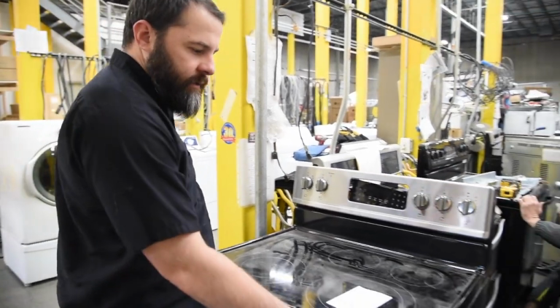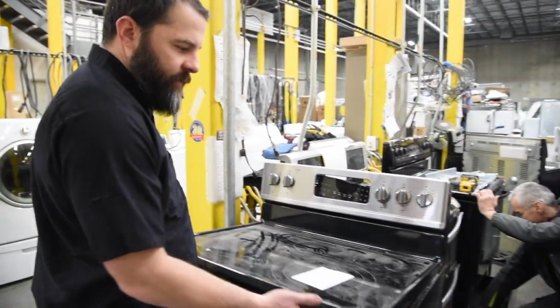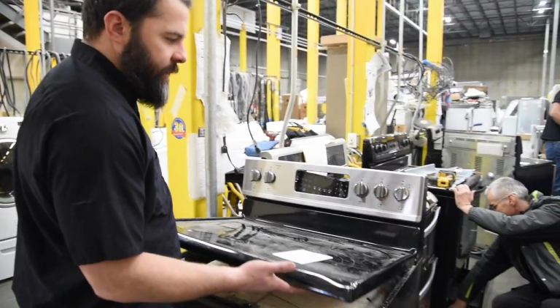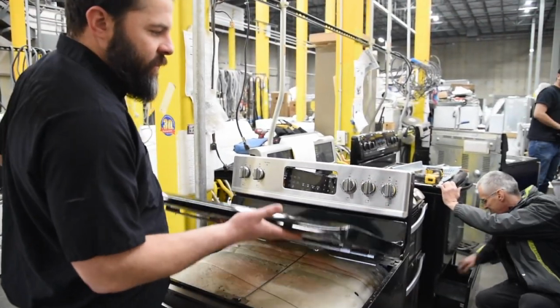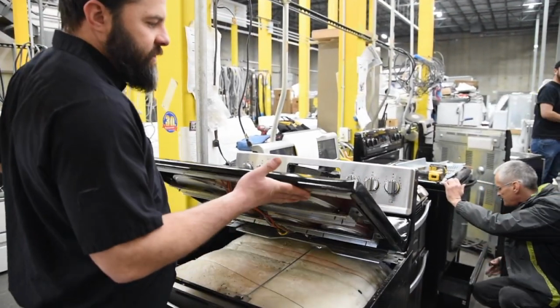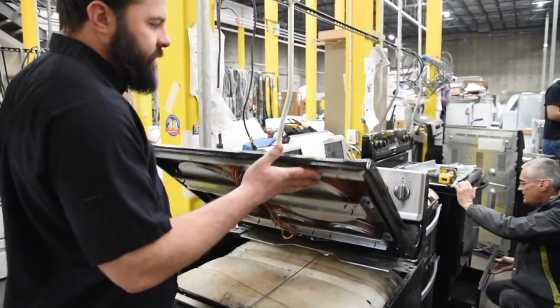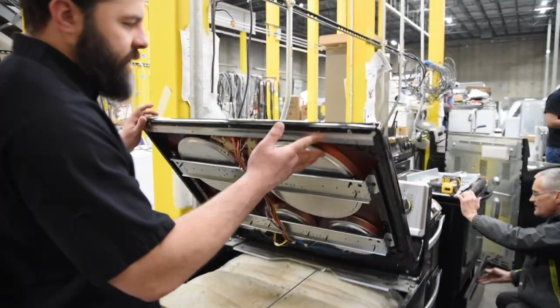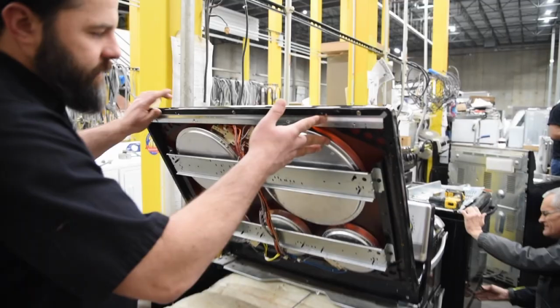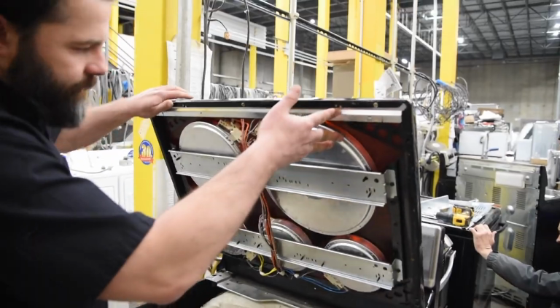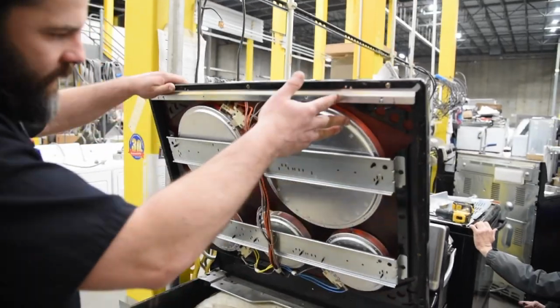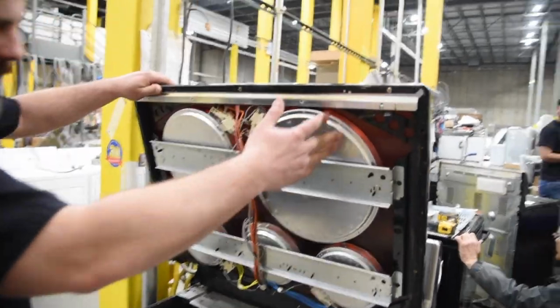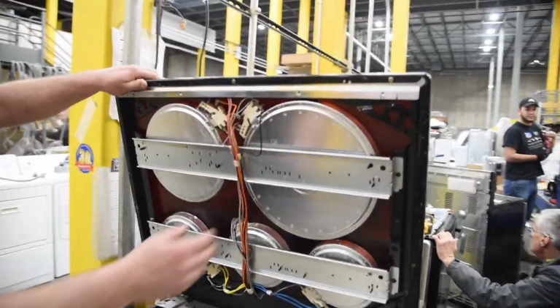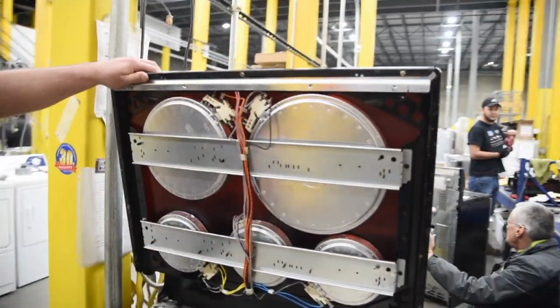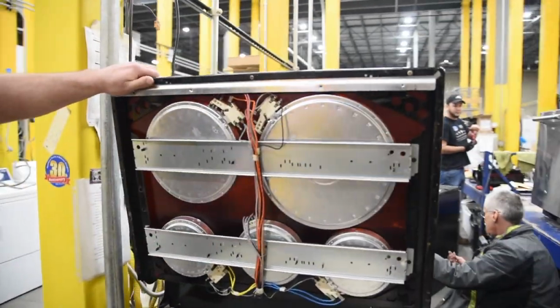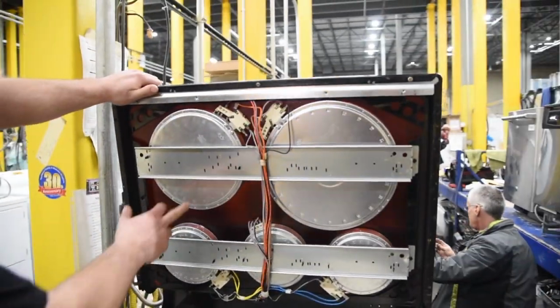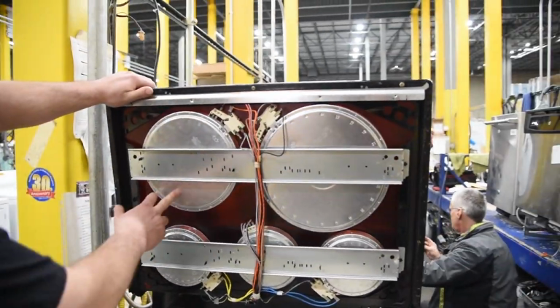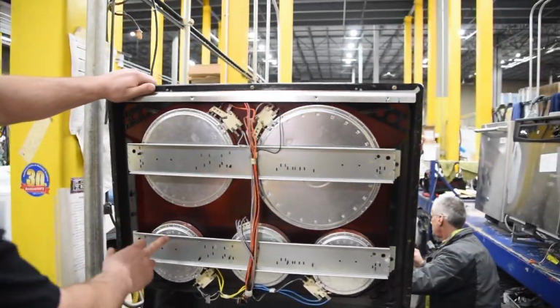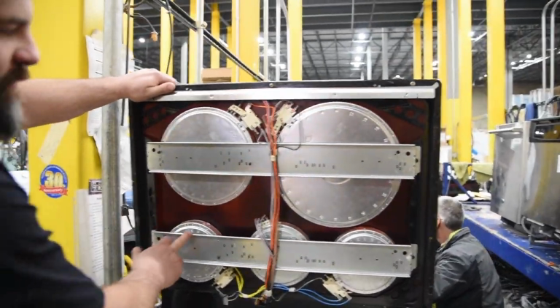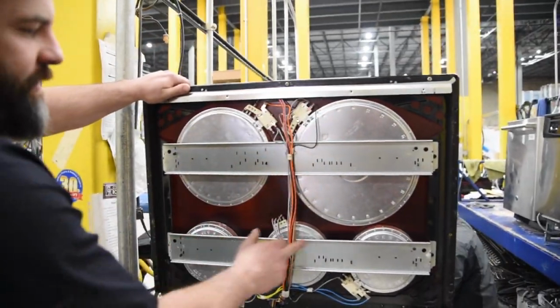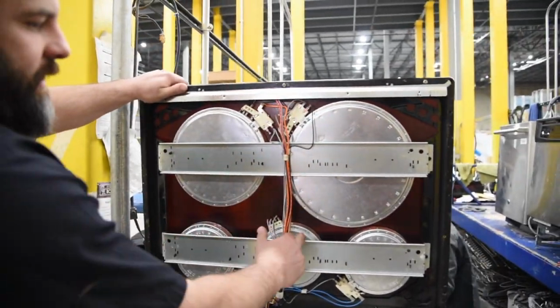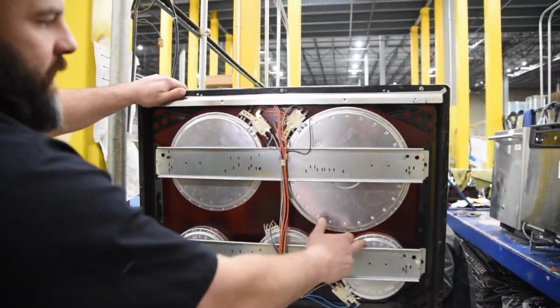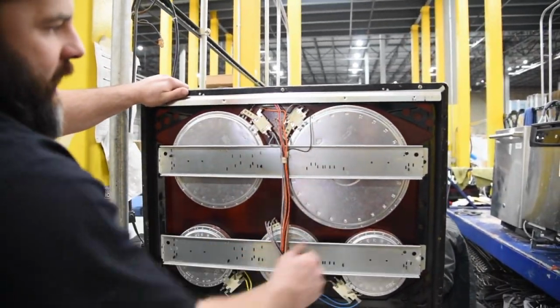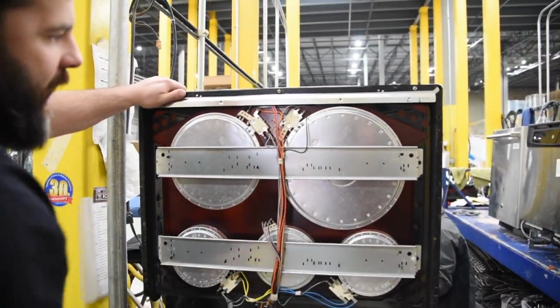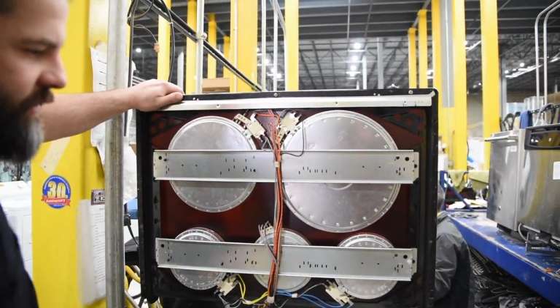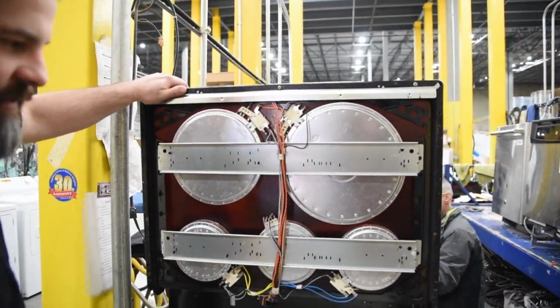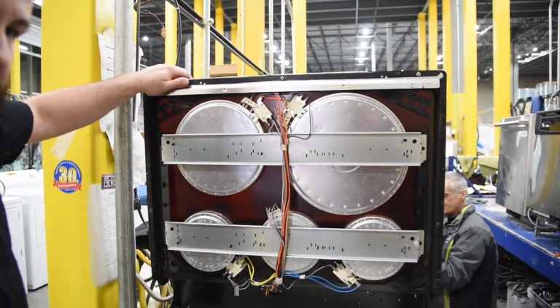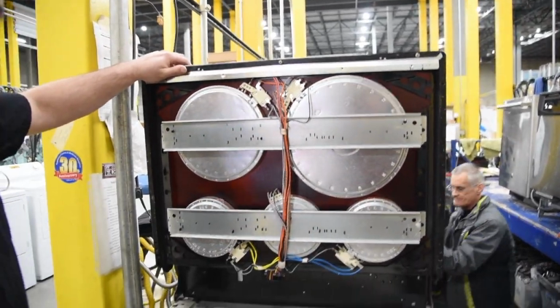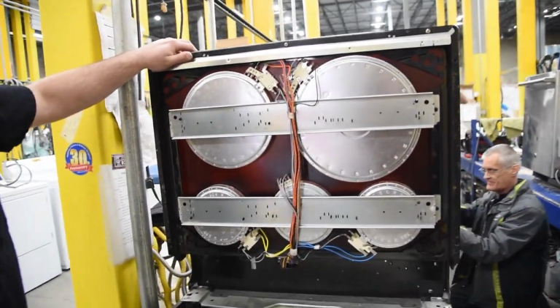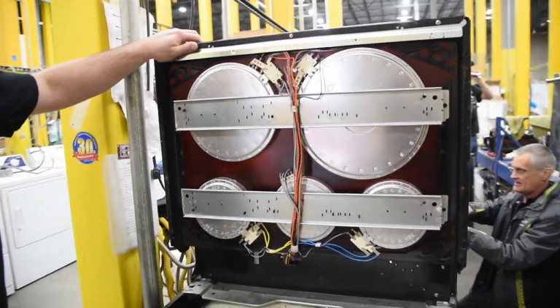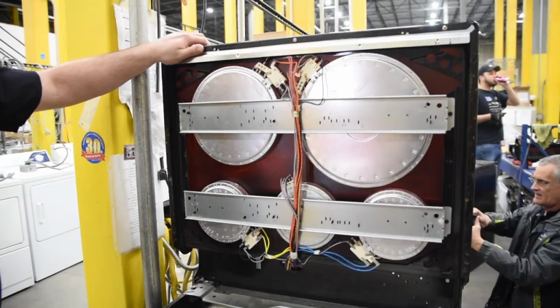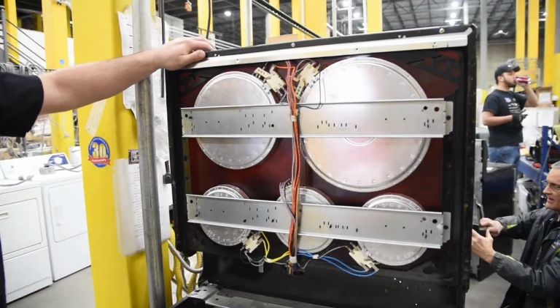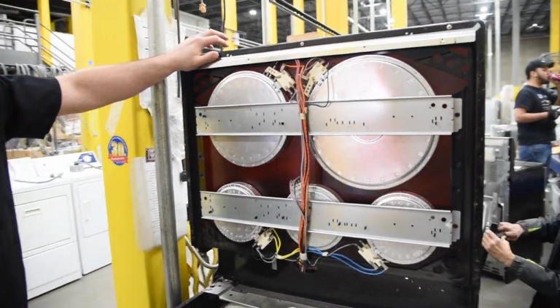We've already removed the screws on this, and you can see this is a five-burner setup, and there's just a ton of wiring going to it.